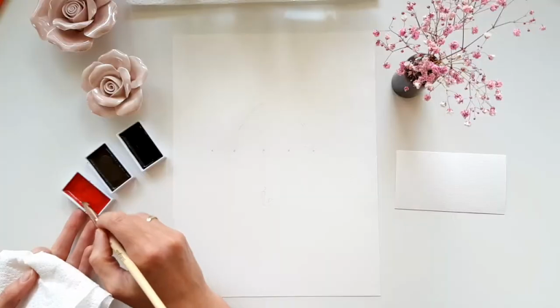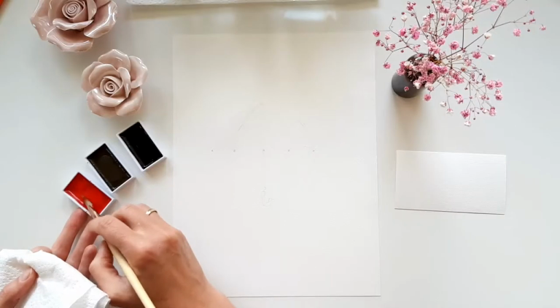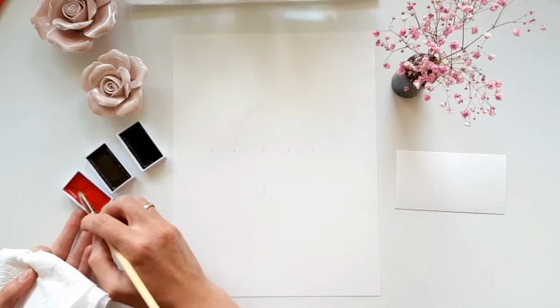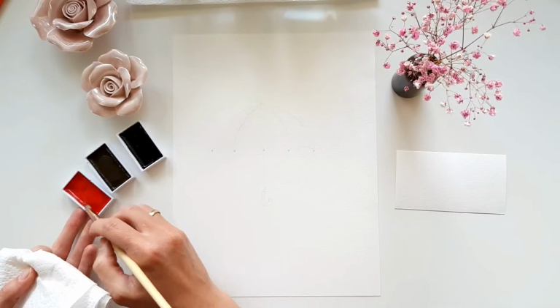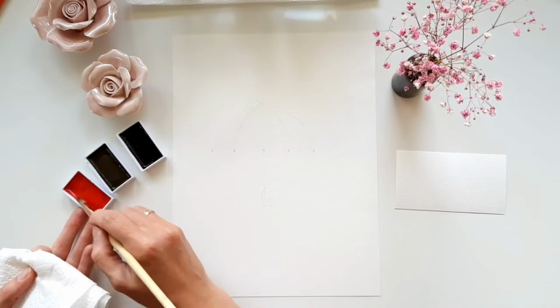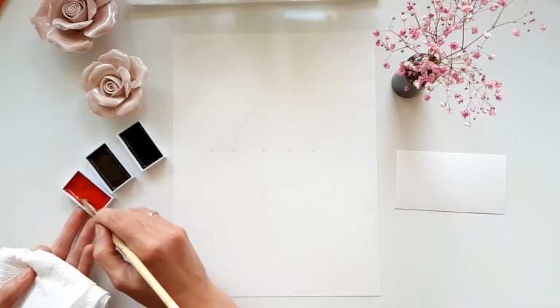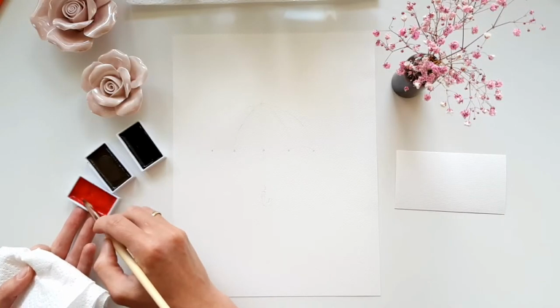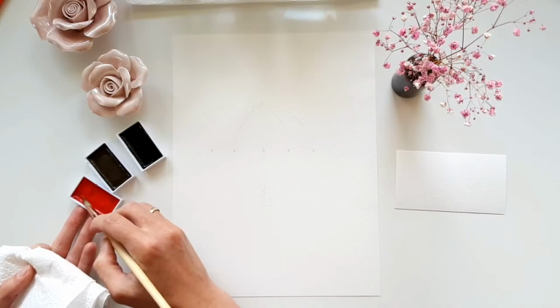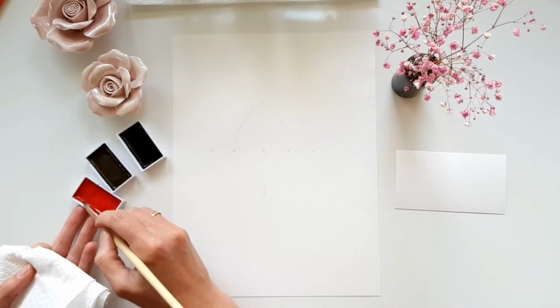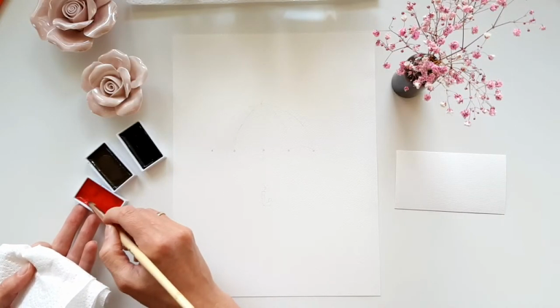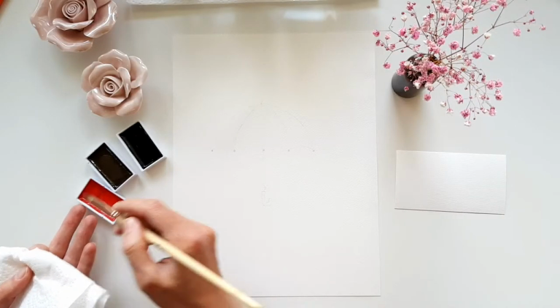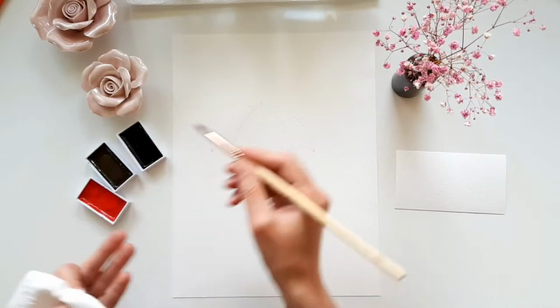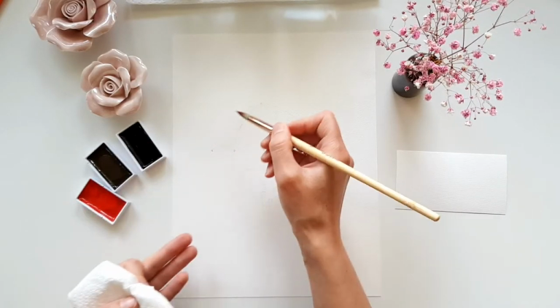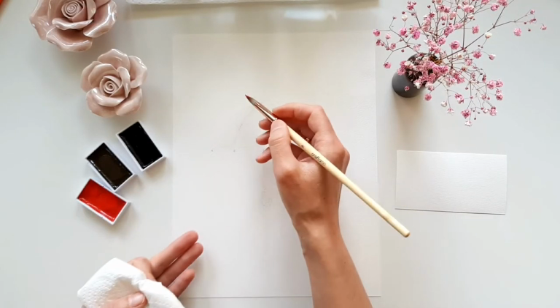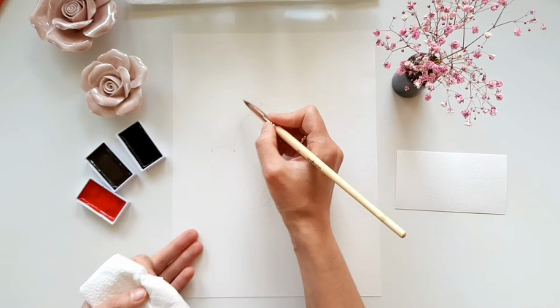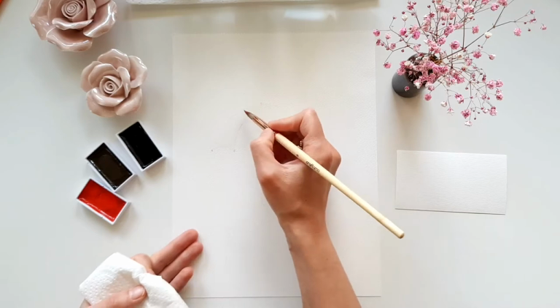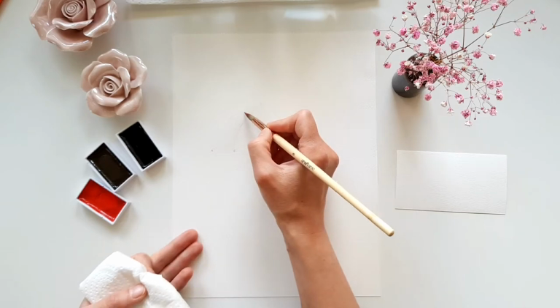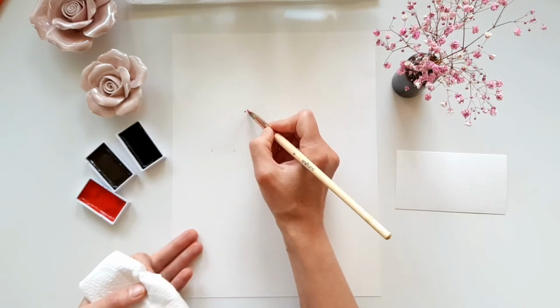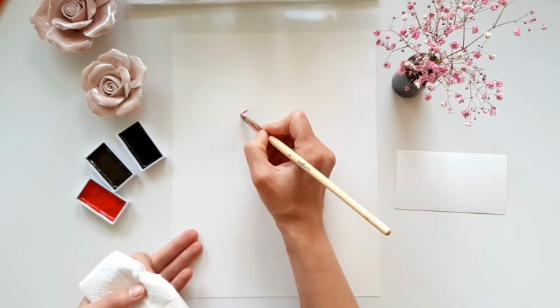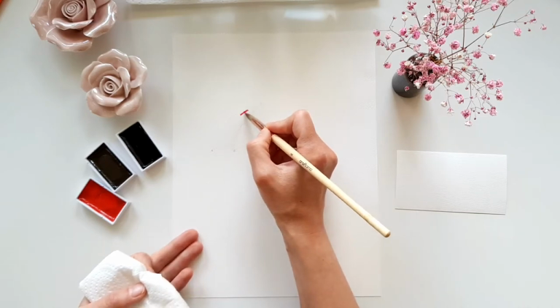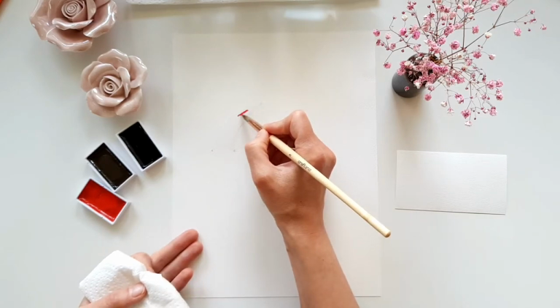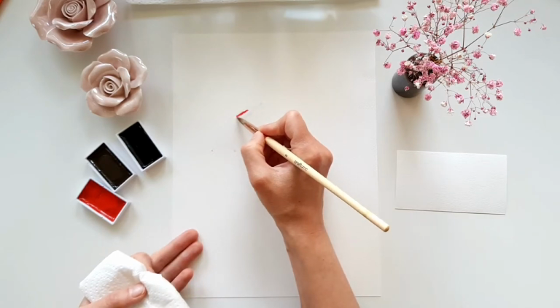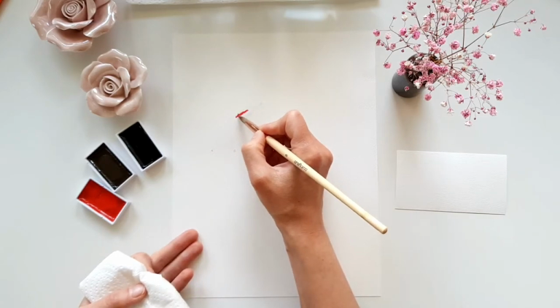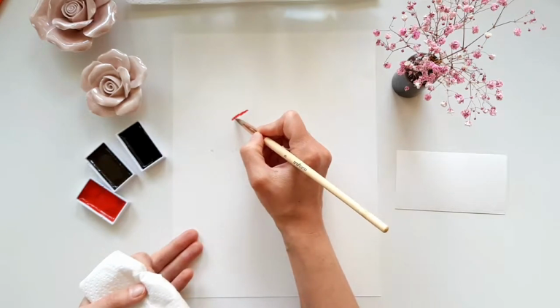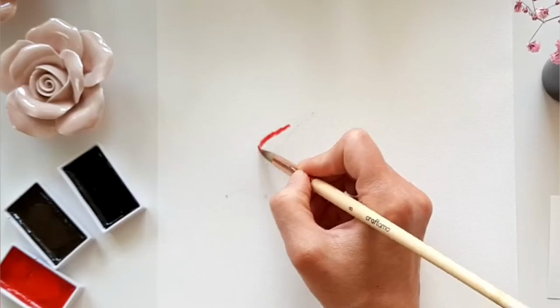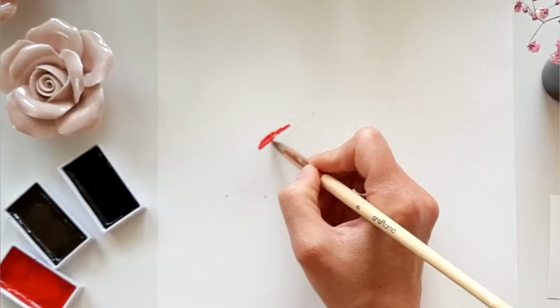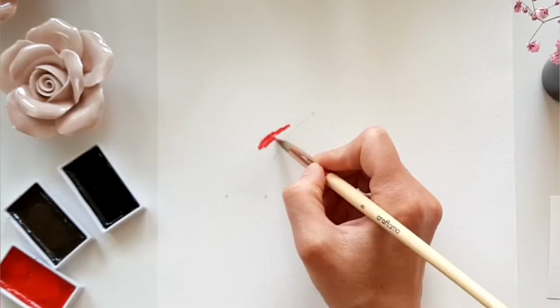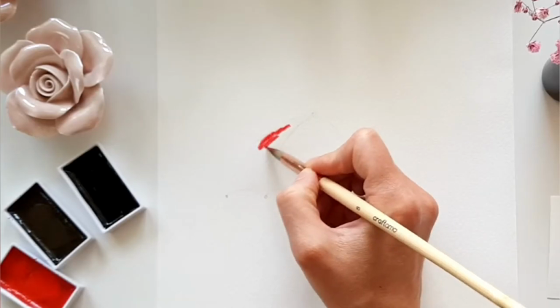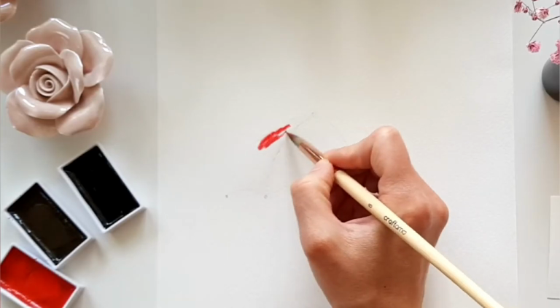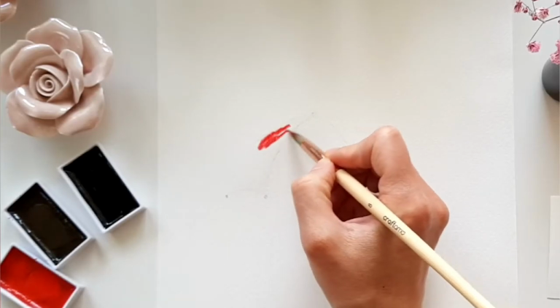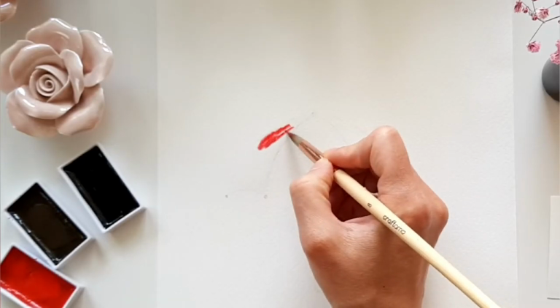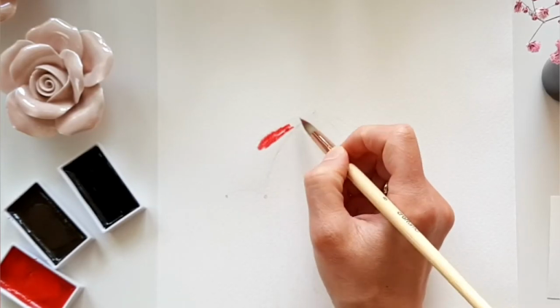Once that's done, I take my red paint and bring it in so that it starts to bleed into the wet area.